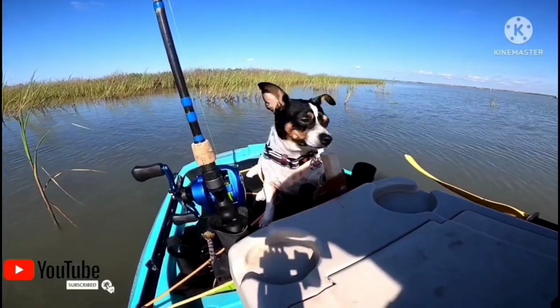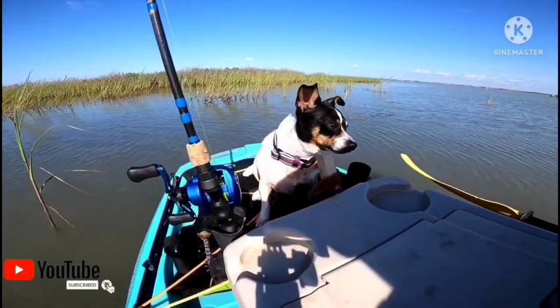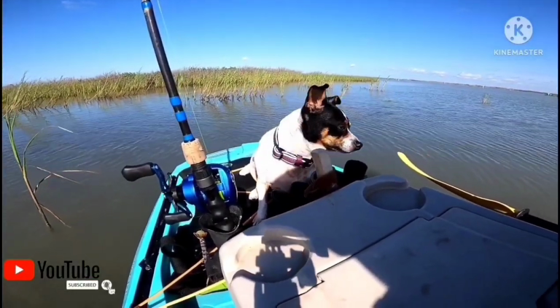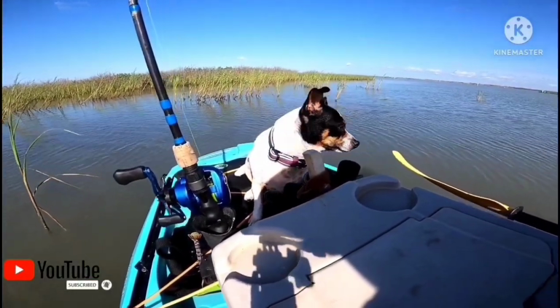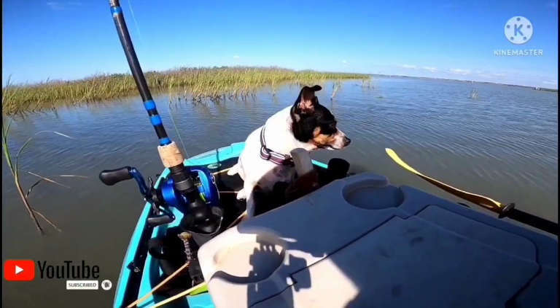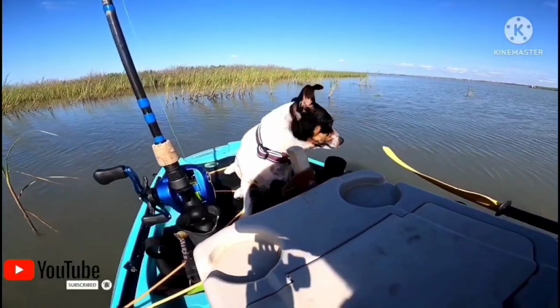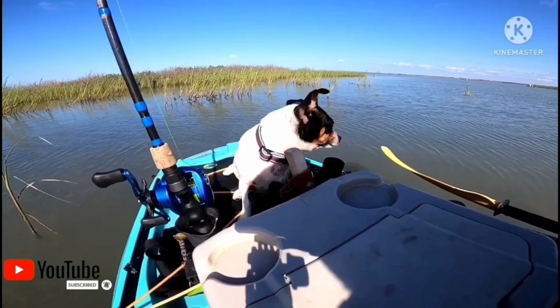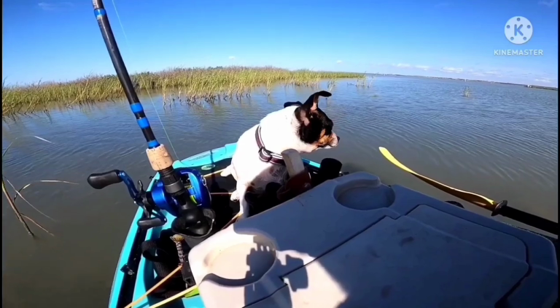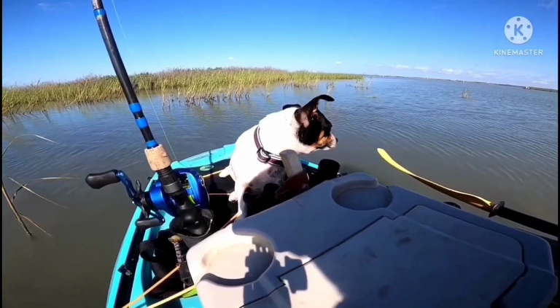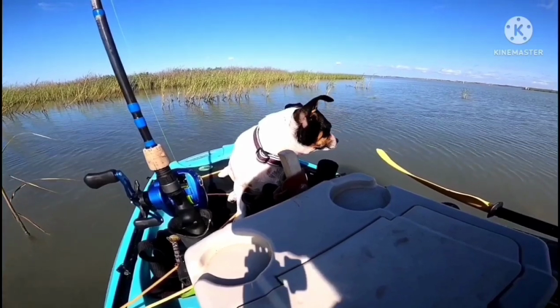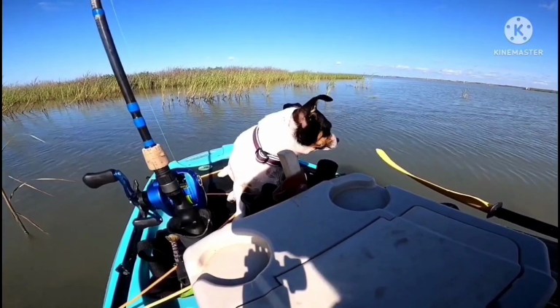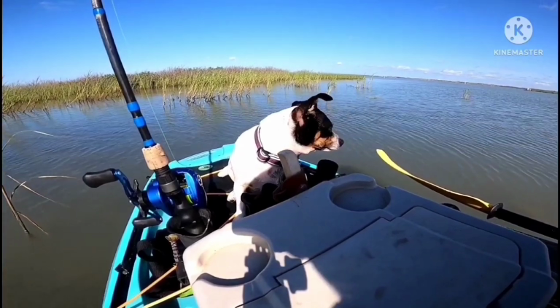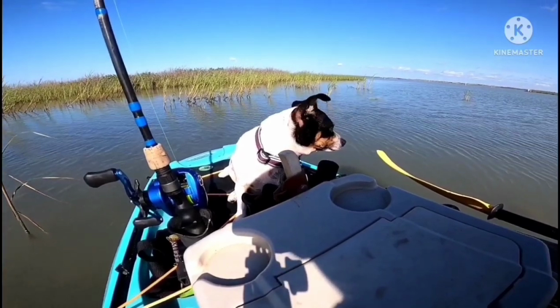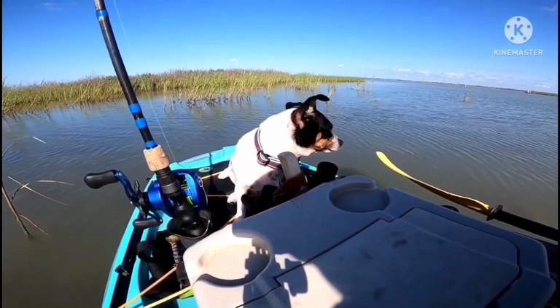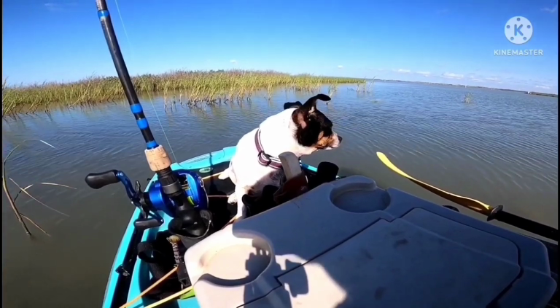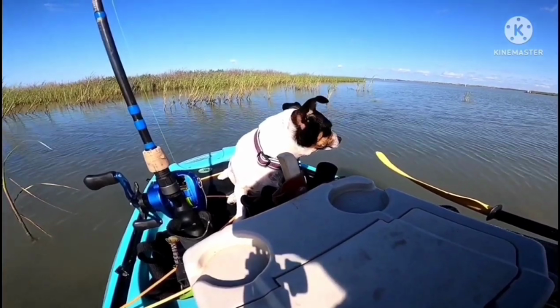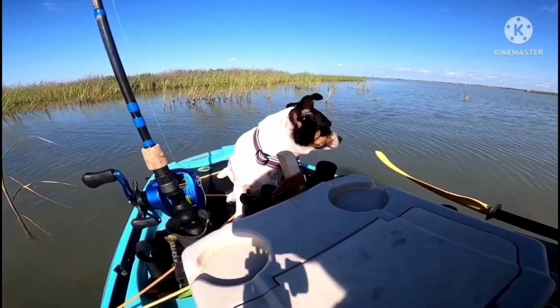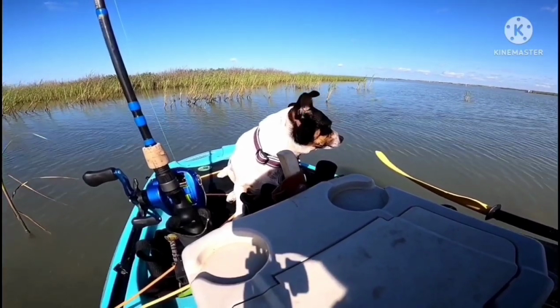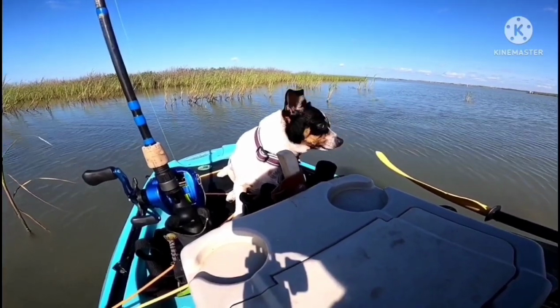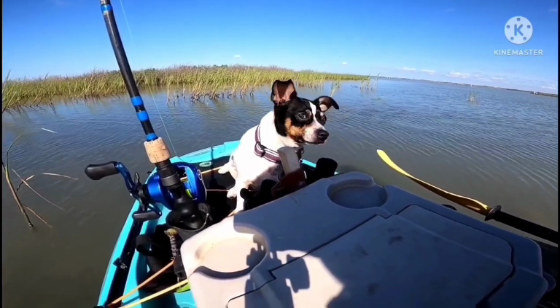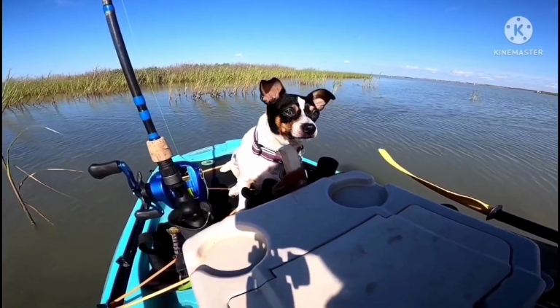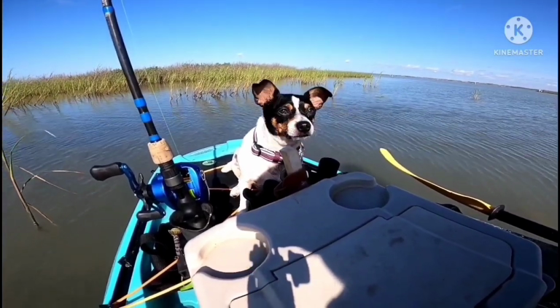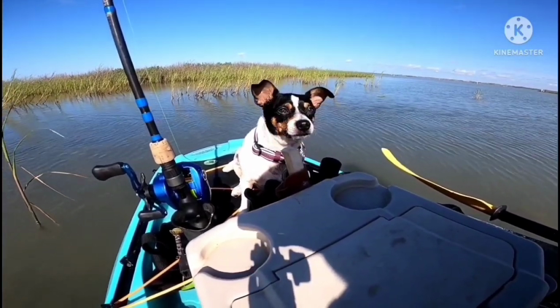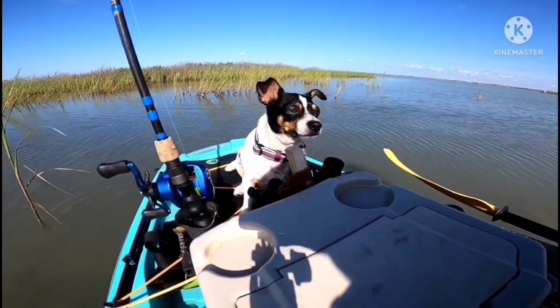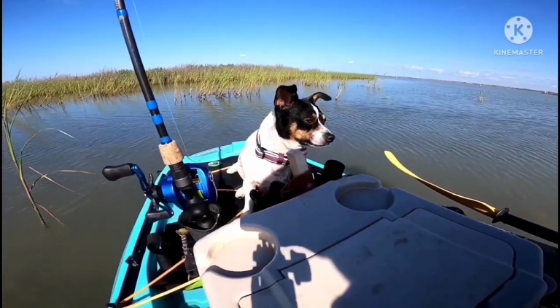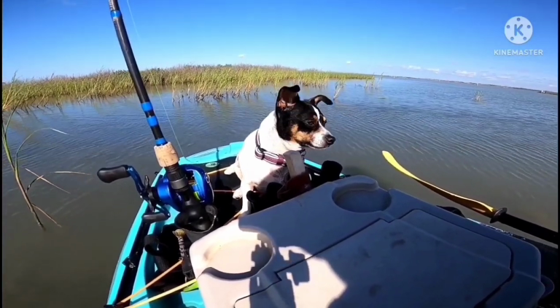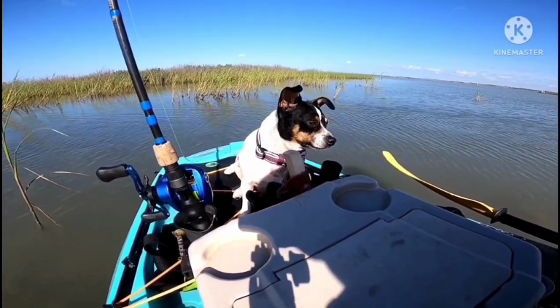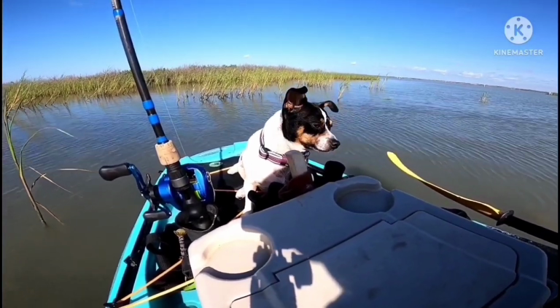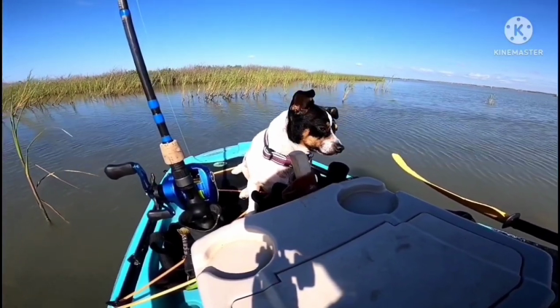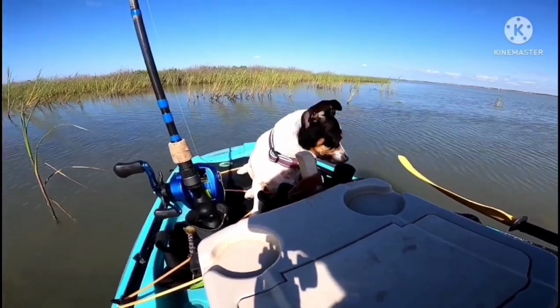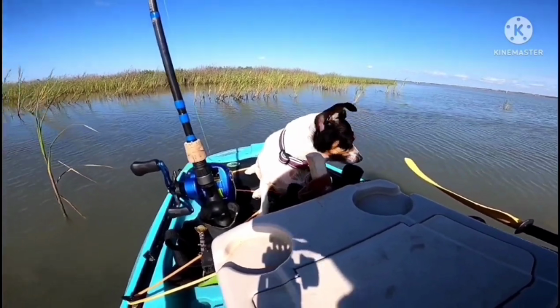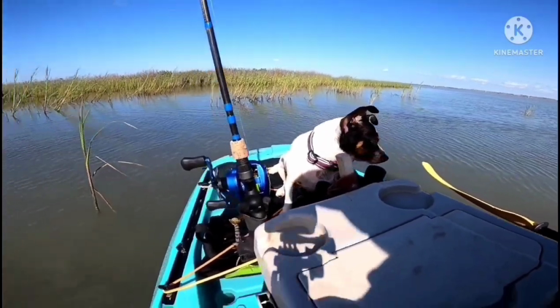You ready for some more fish sticks, girl? Huh, puppy? You like the fish sticks?